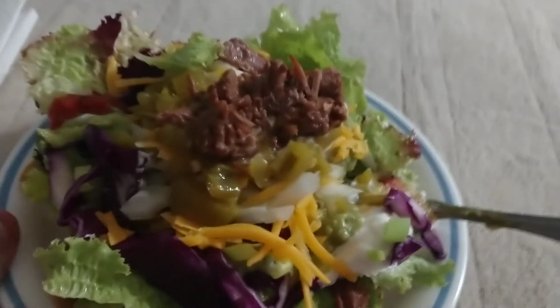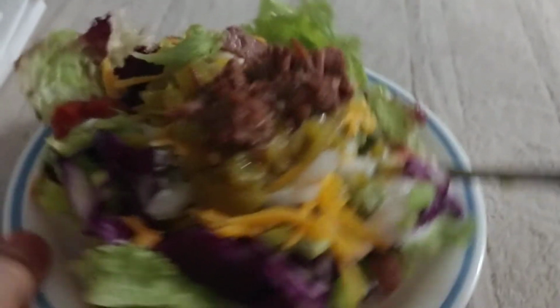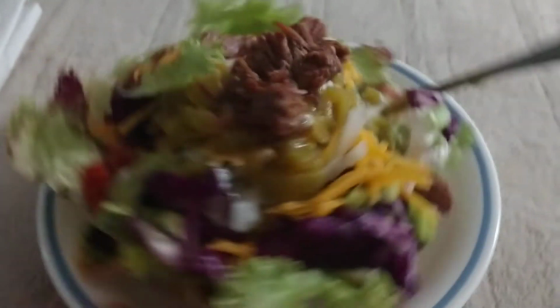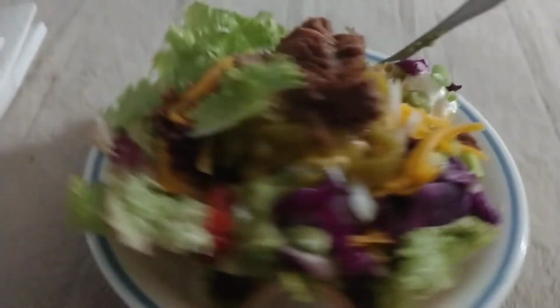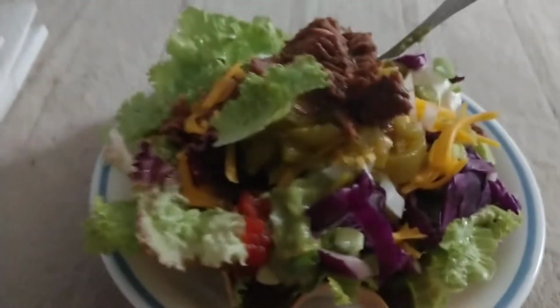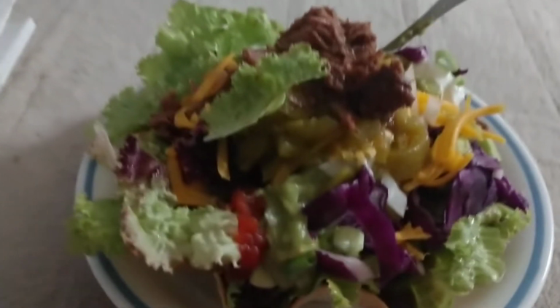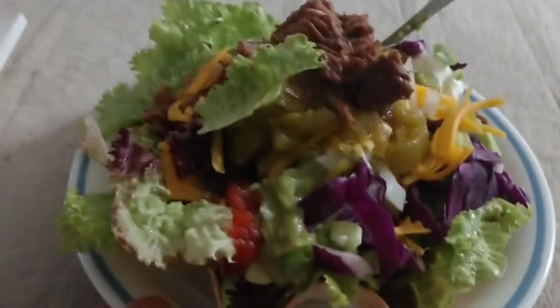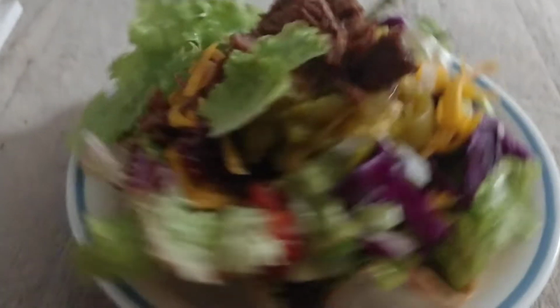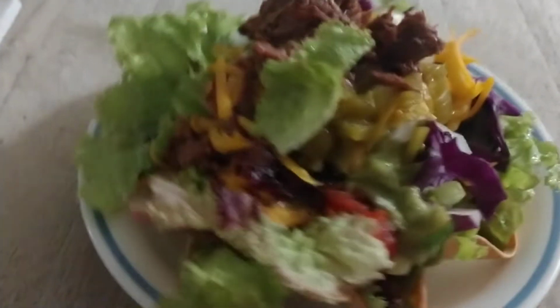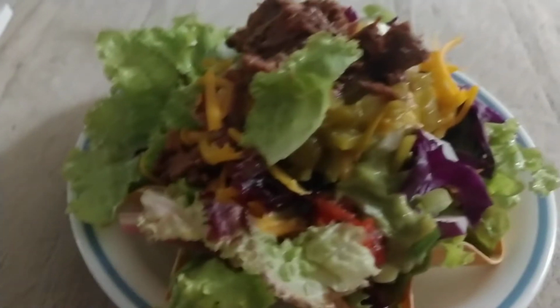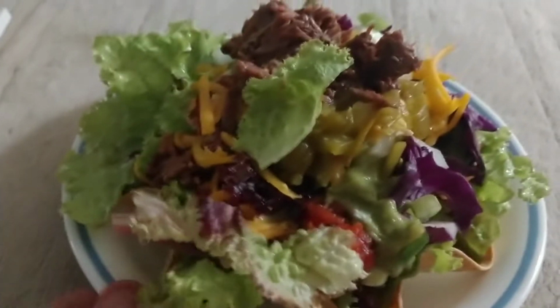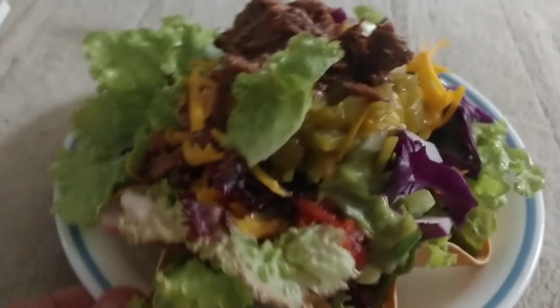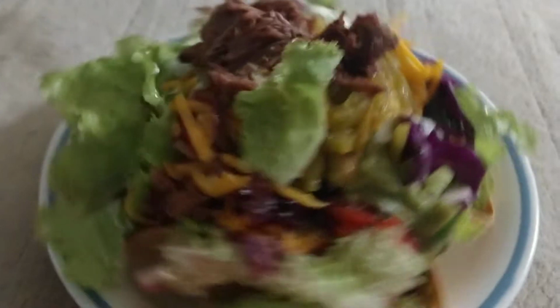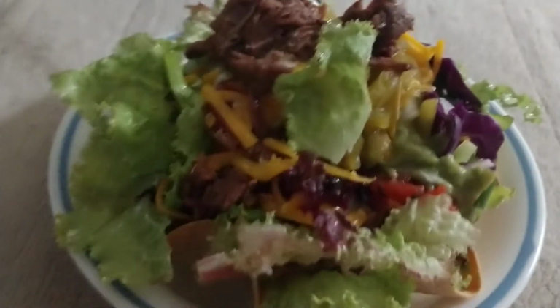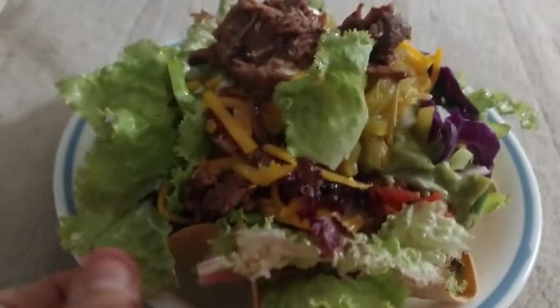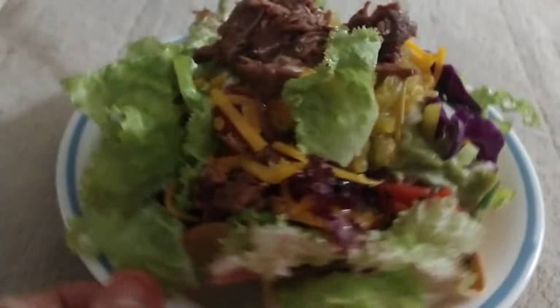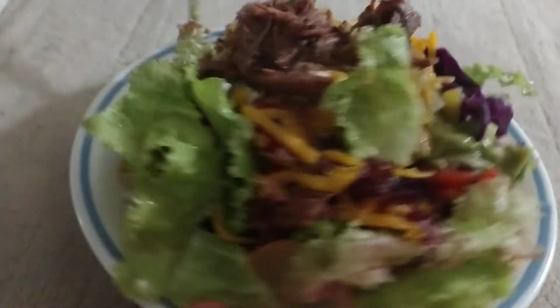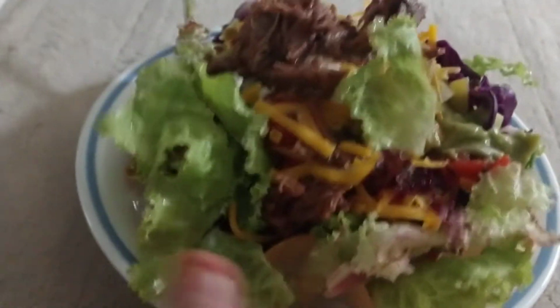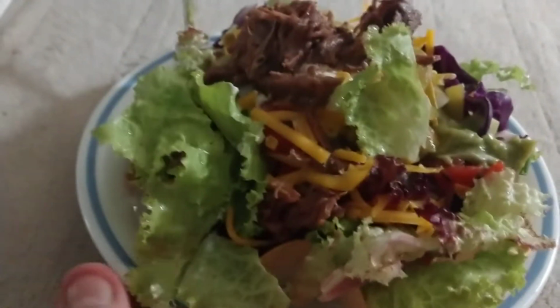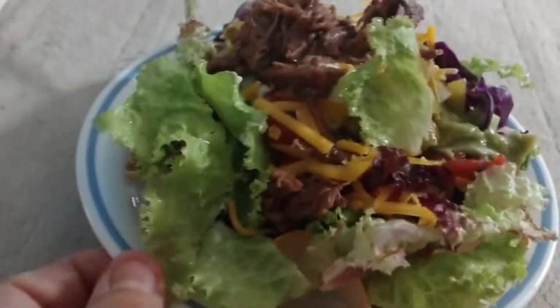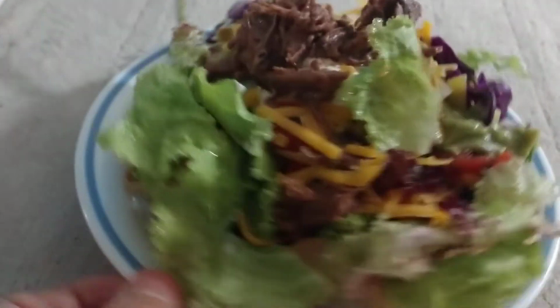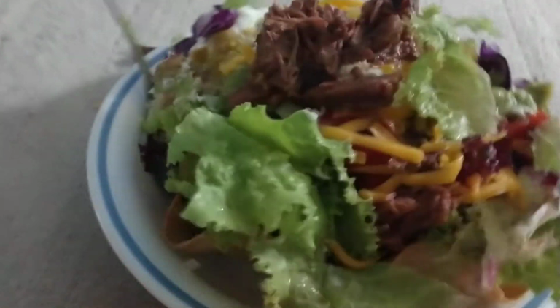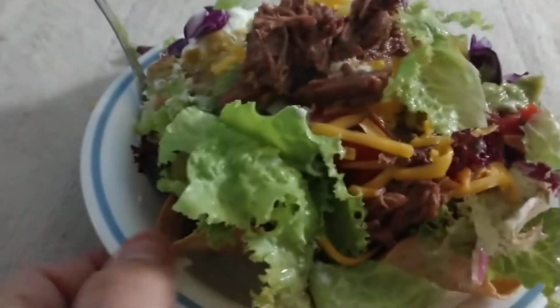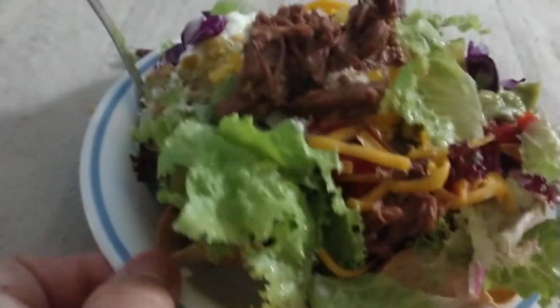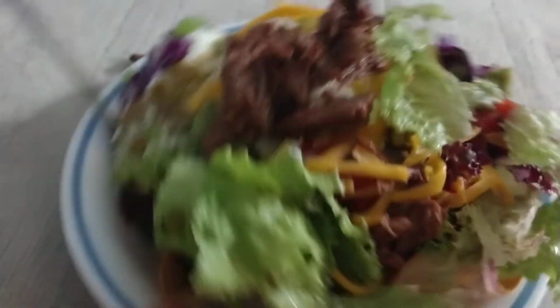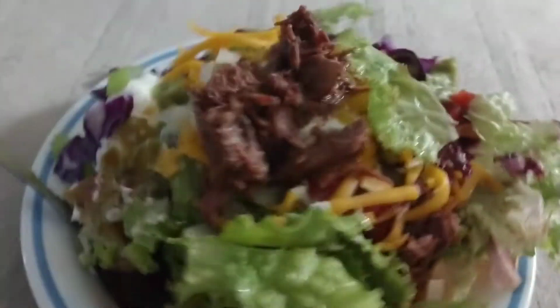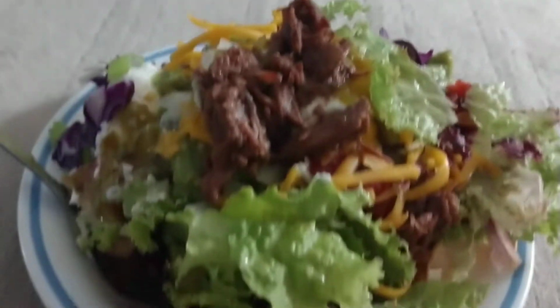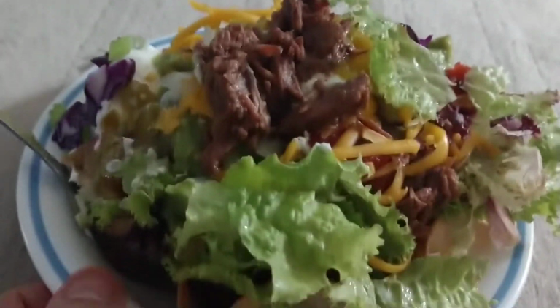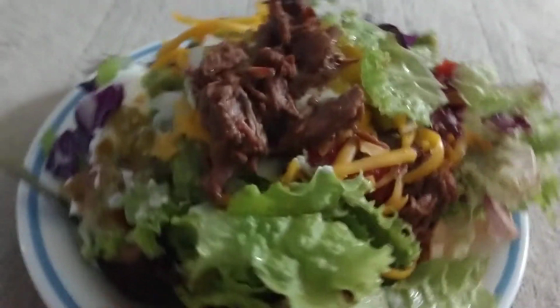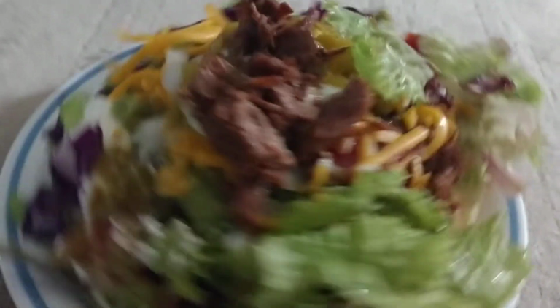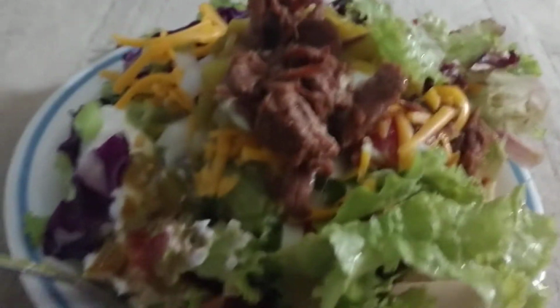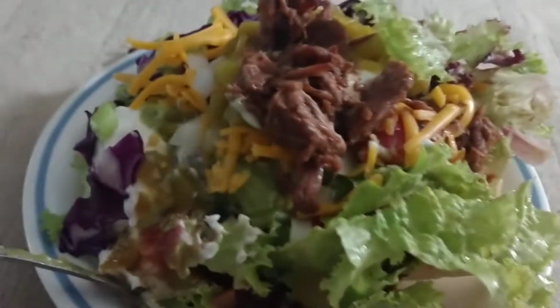Really, really good. I hope you guys try this. Thanks for watching.